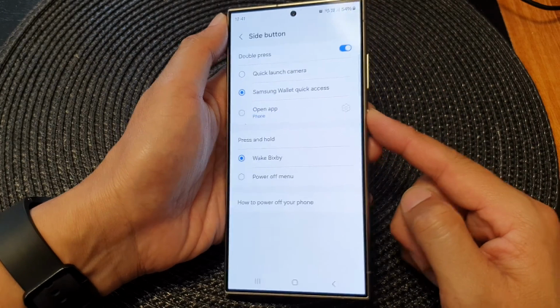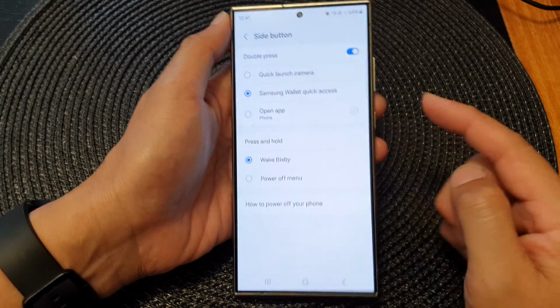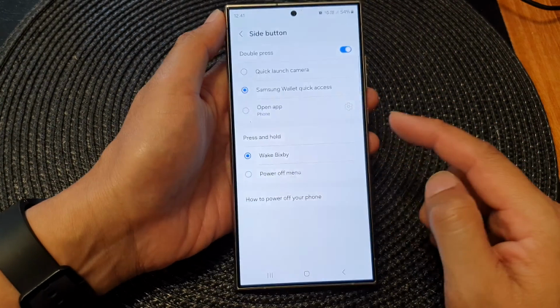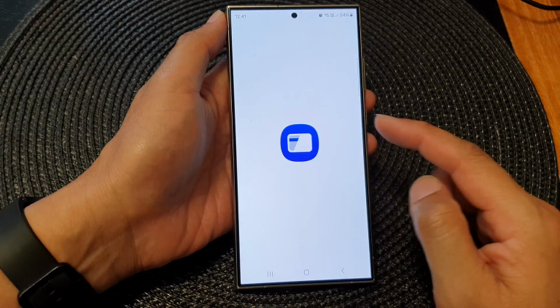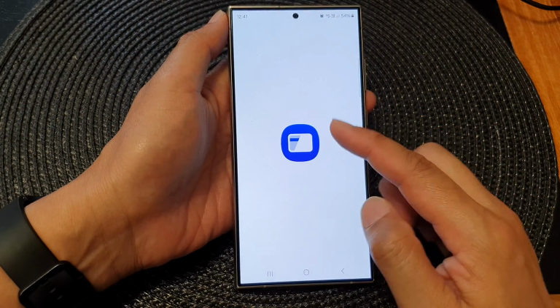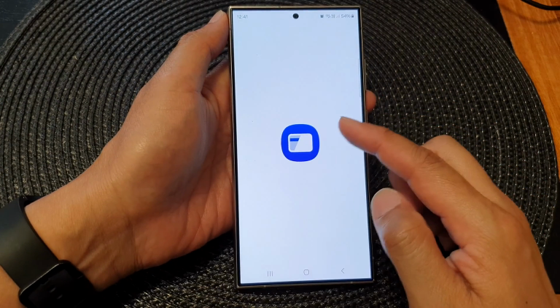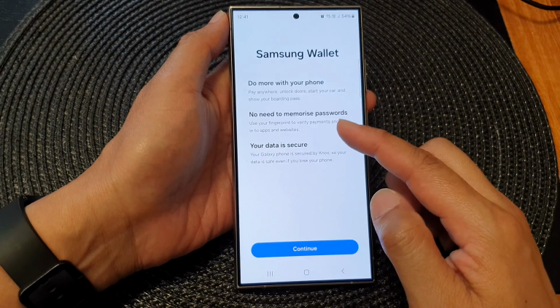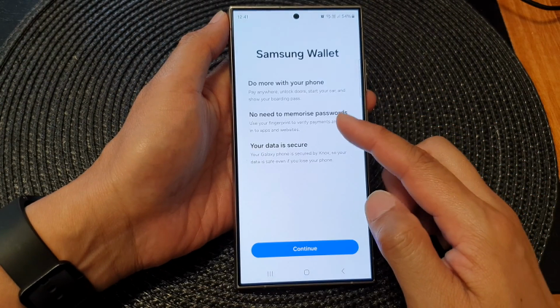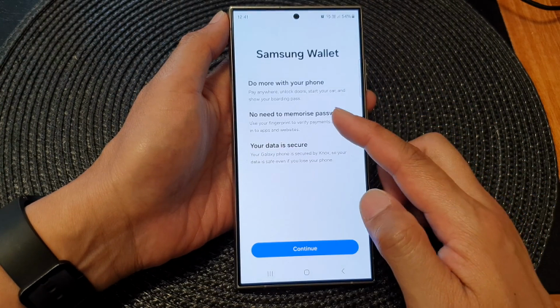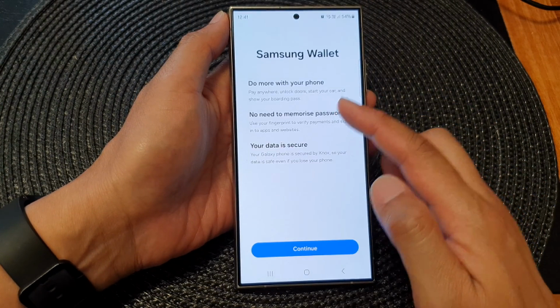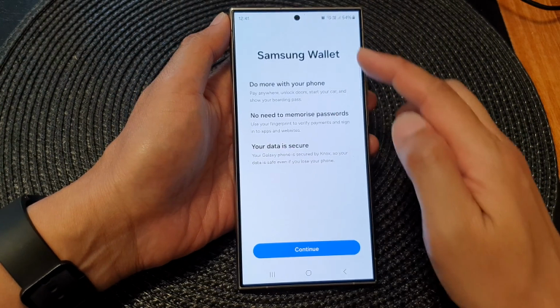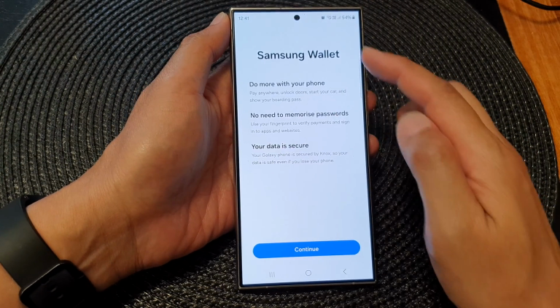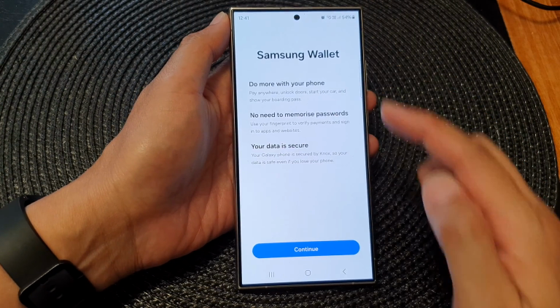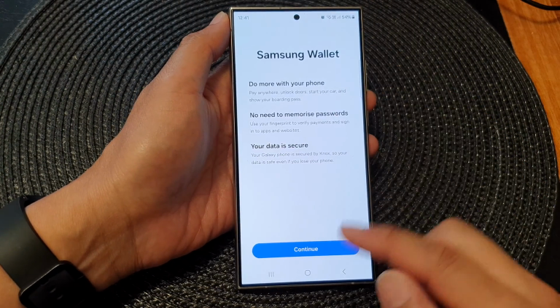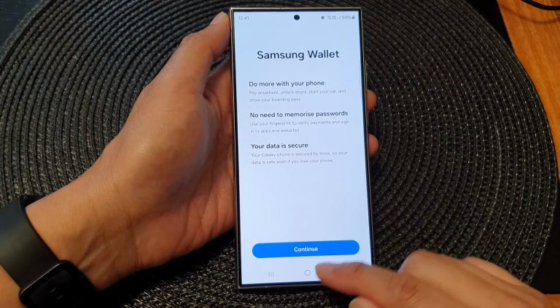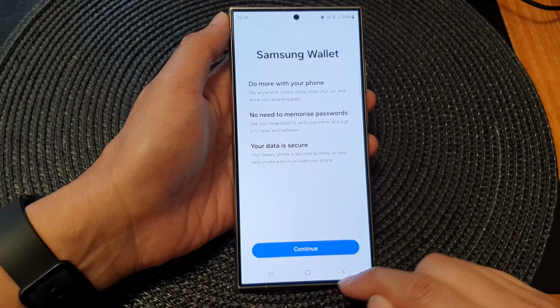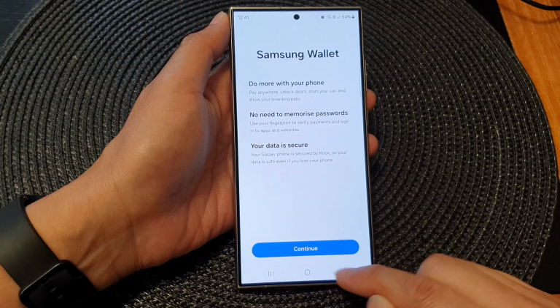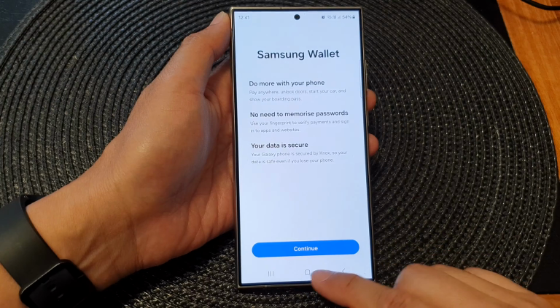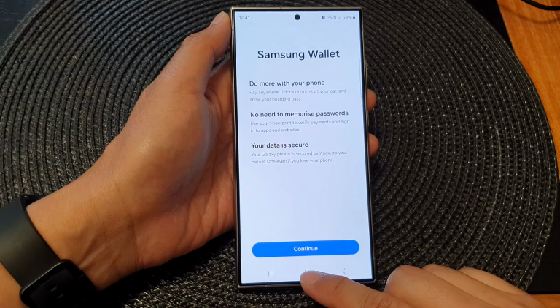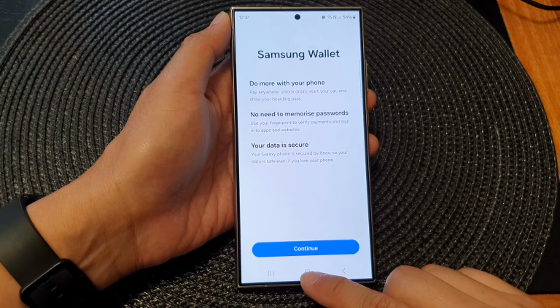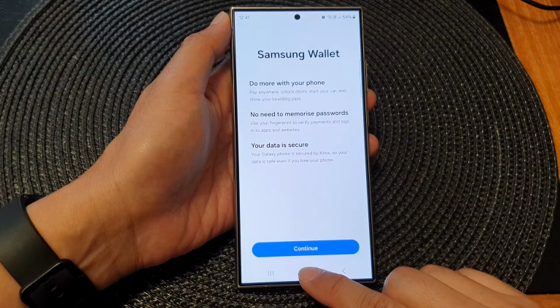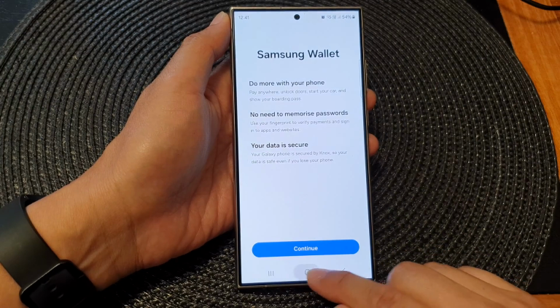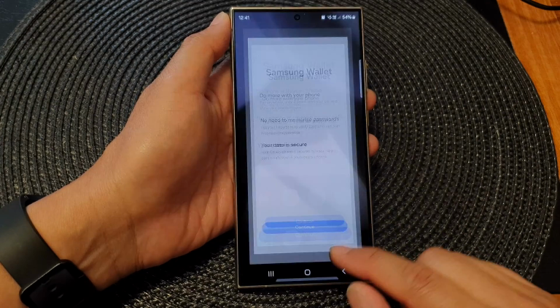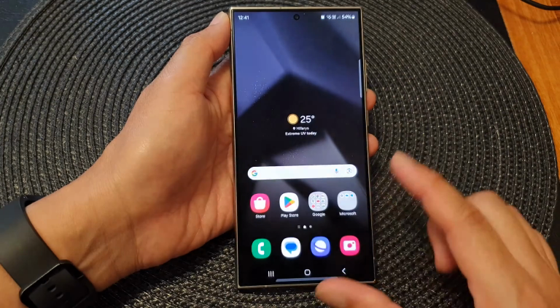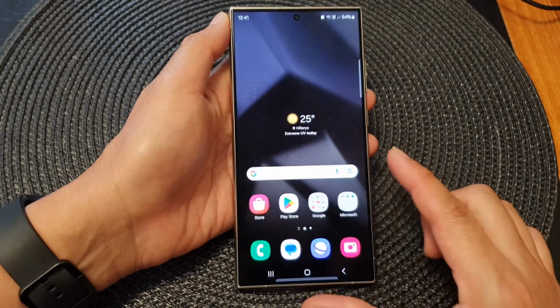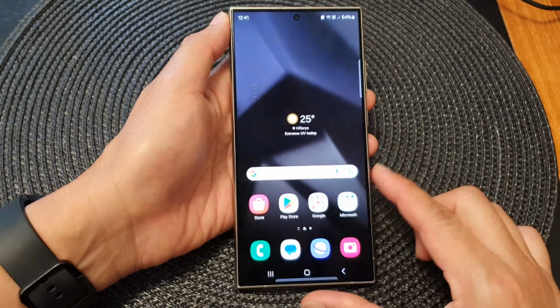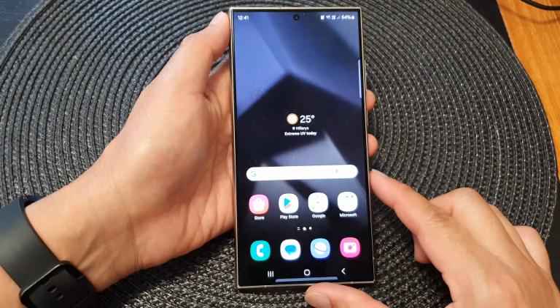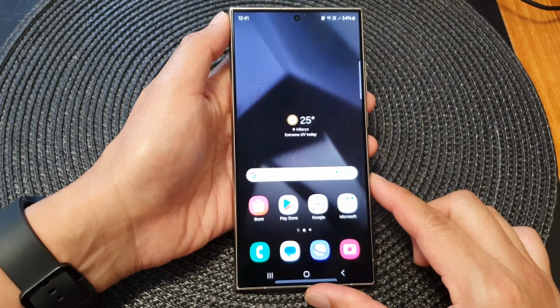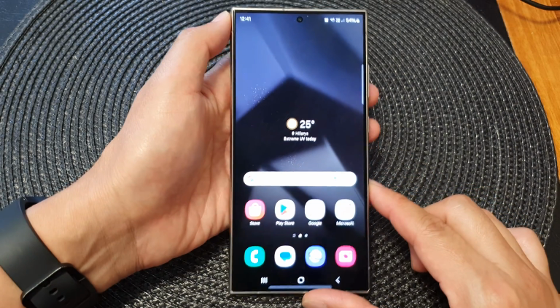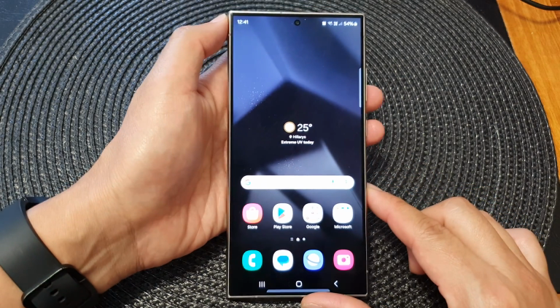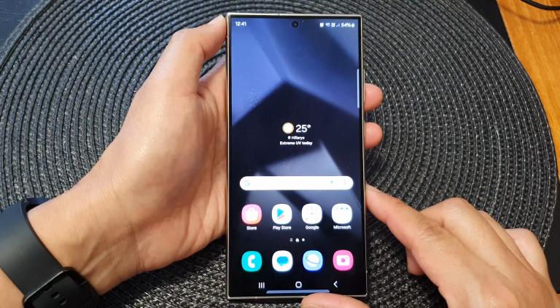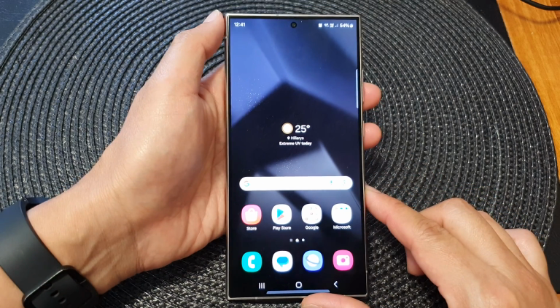So one, two — and that will quickly open up Samsung Wallet. And that's it, thank you for watching this video.